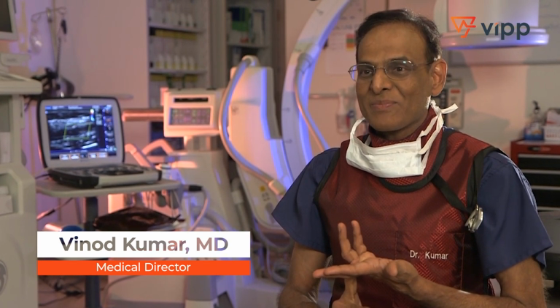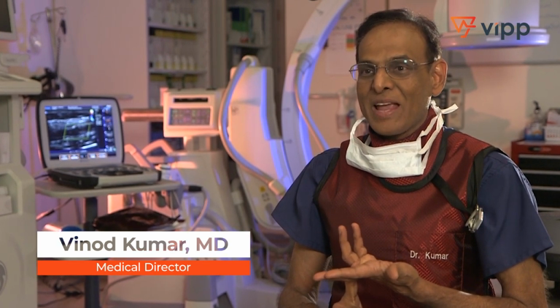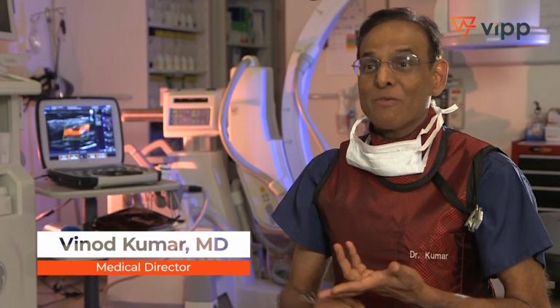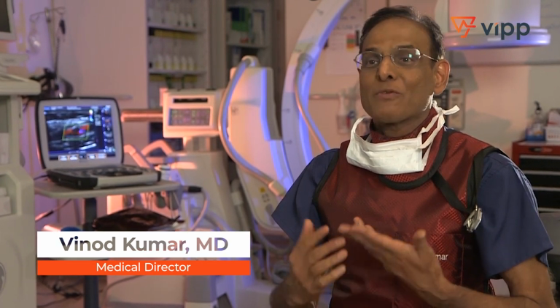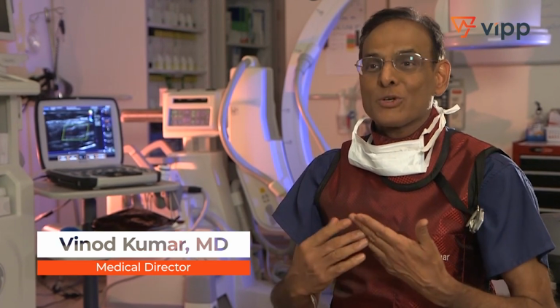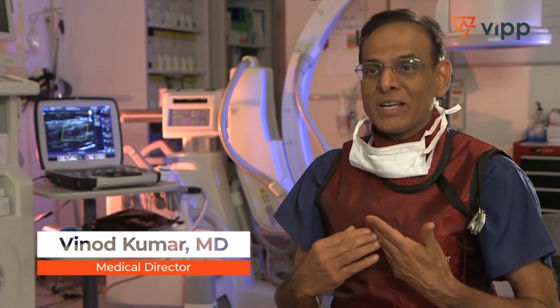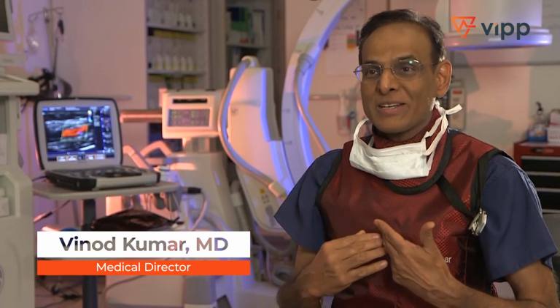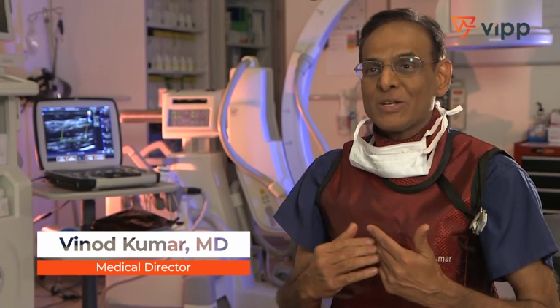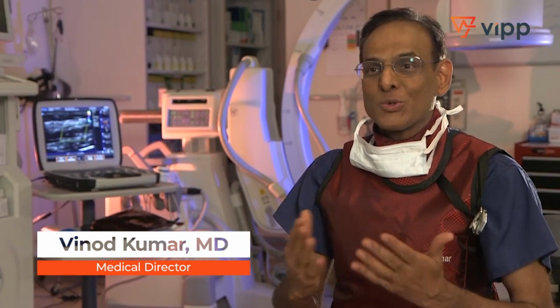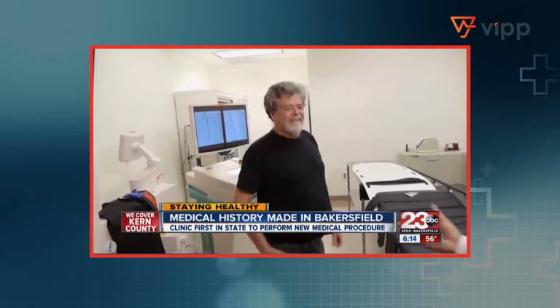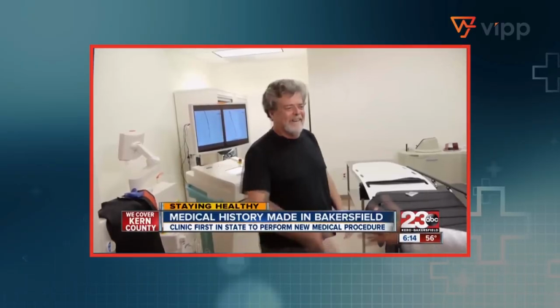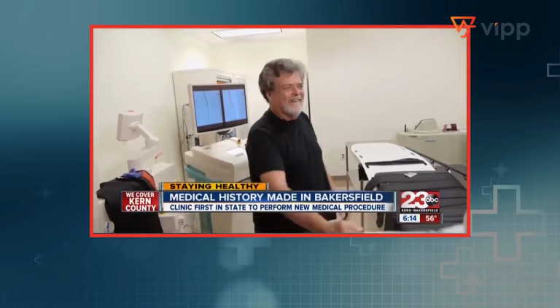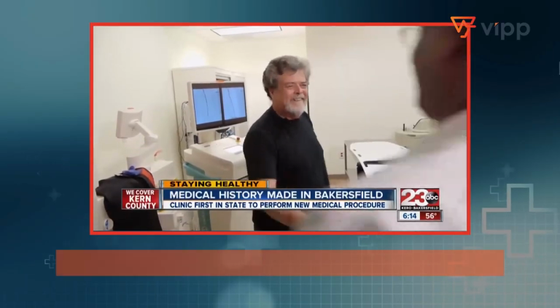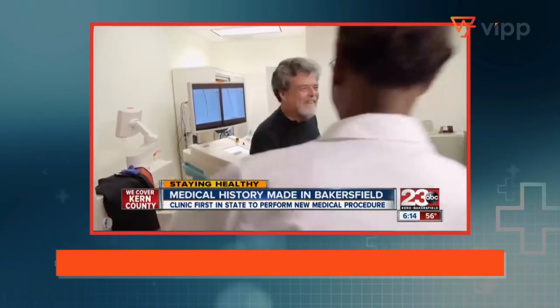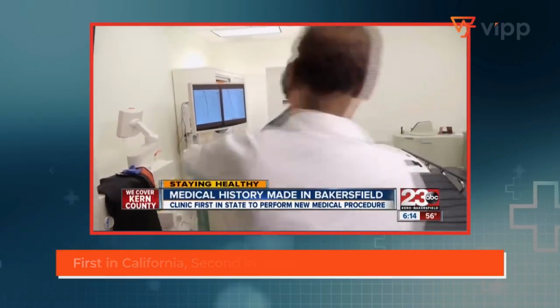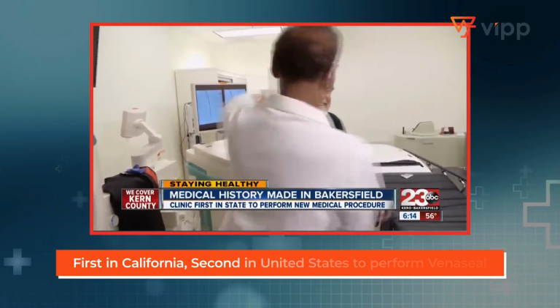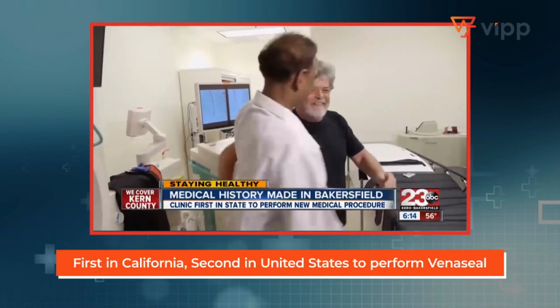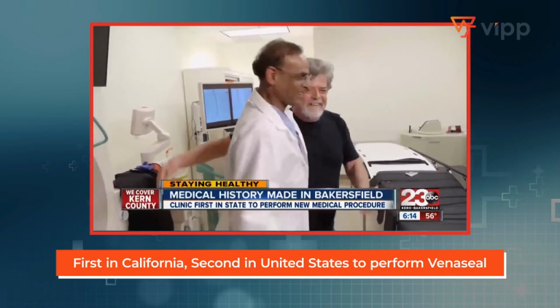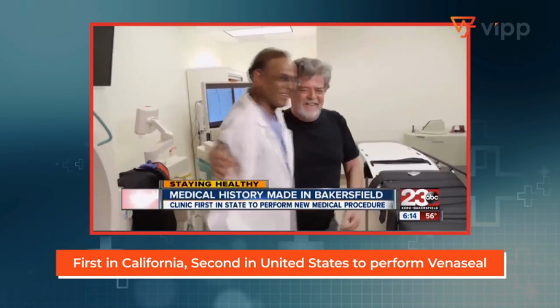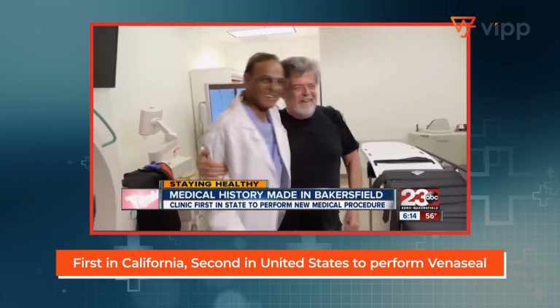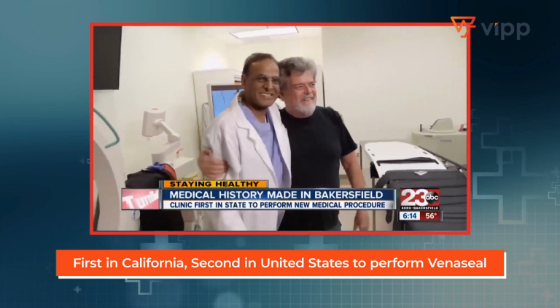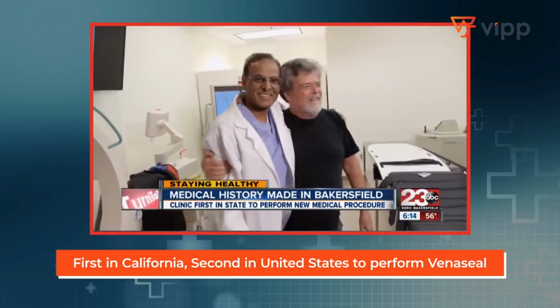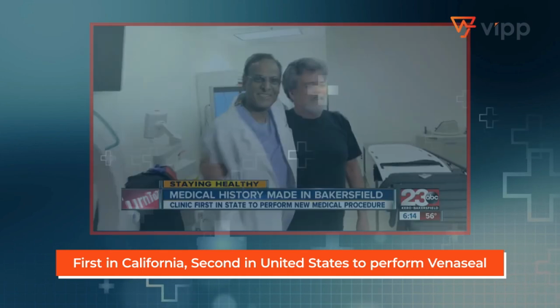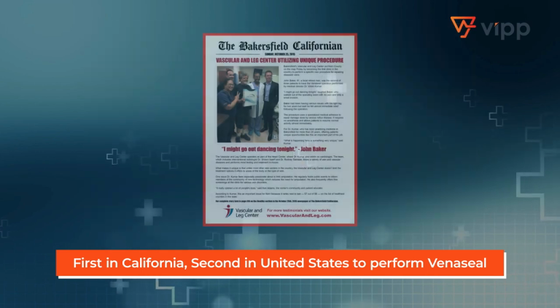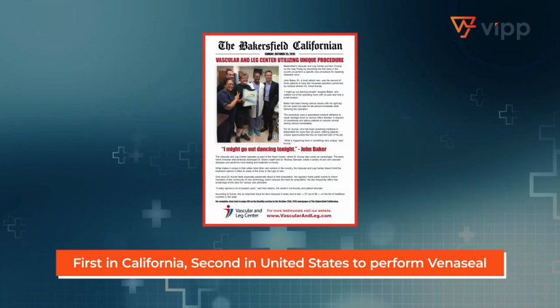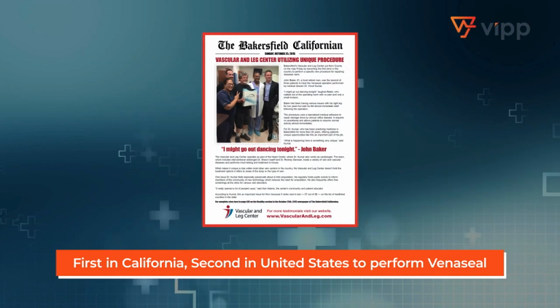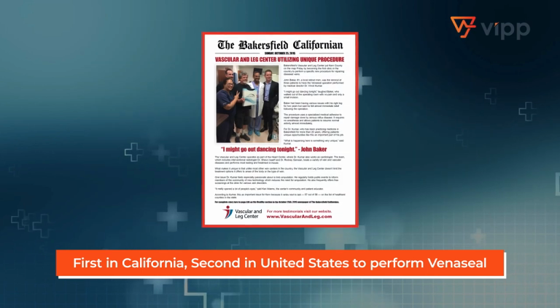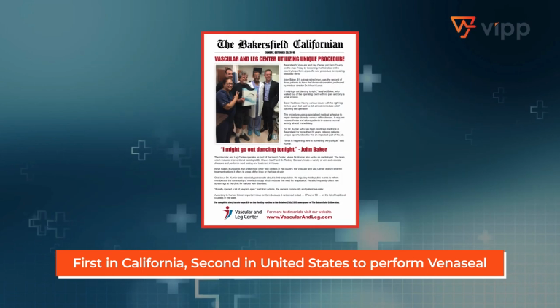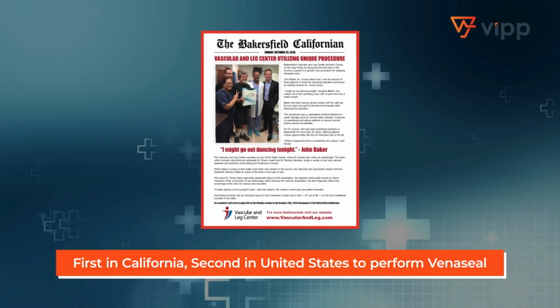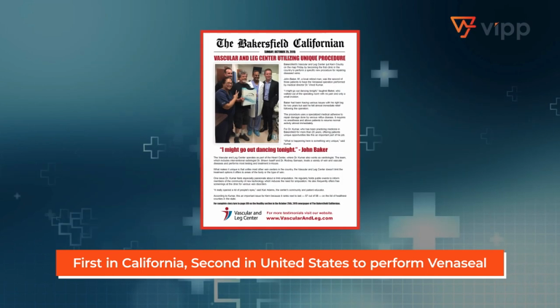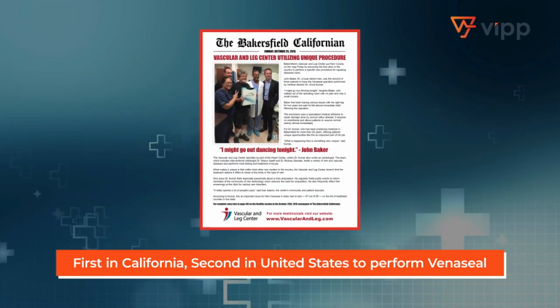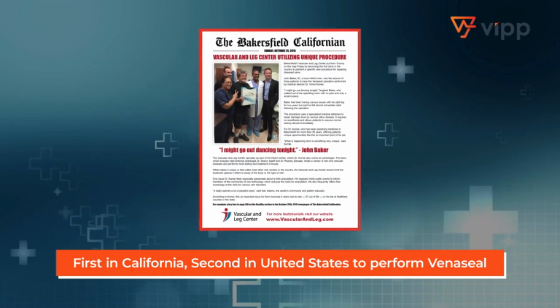We were fortunate to perform the first VenaSeal case in California, and we were second in the United States.